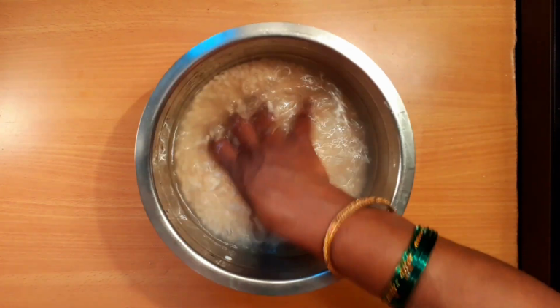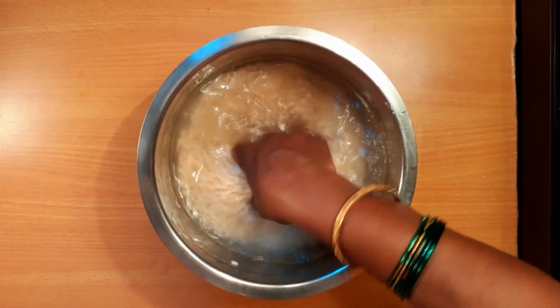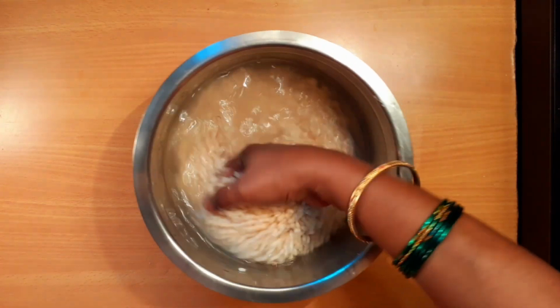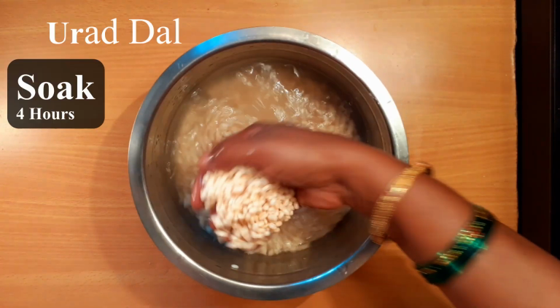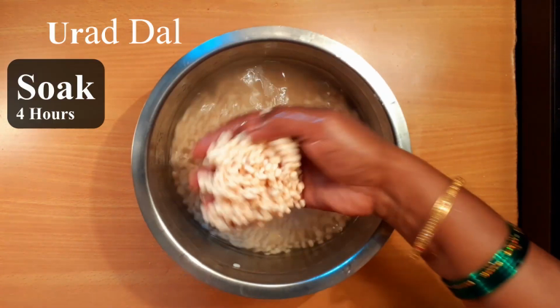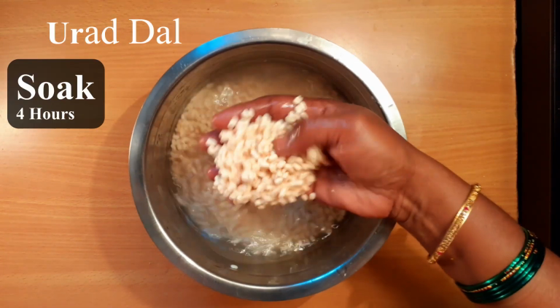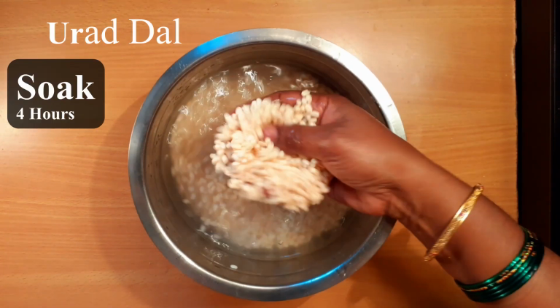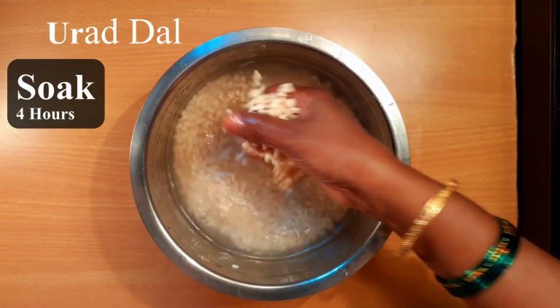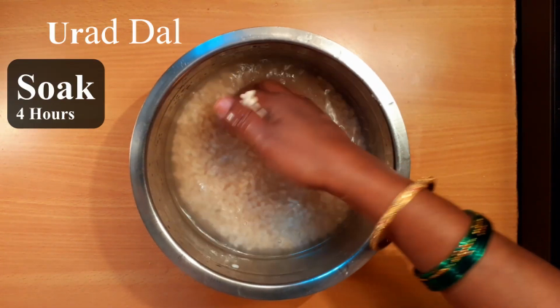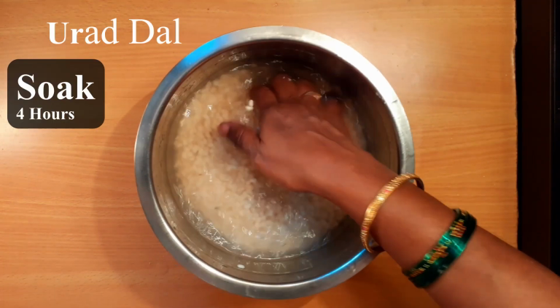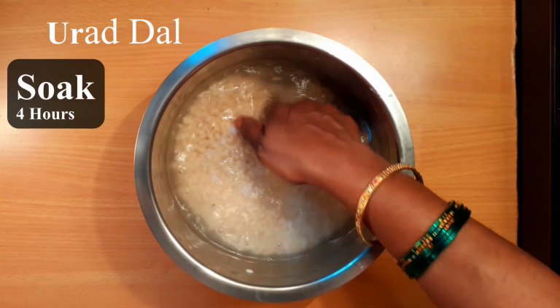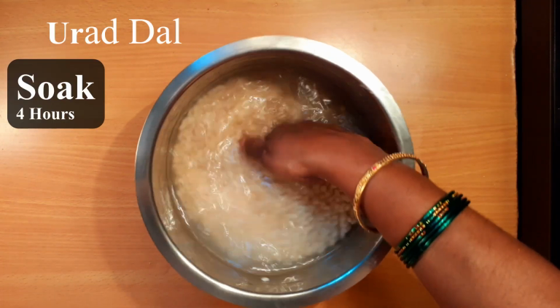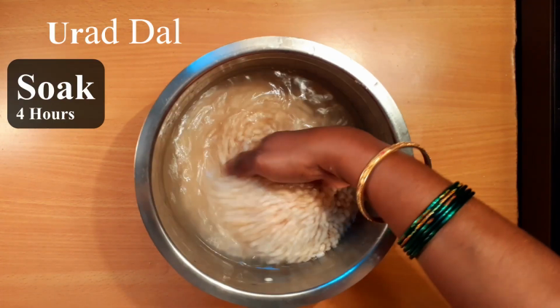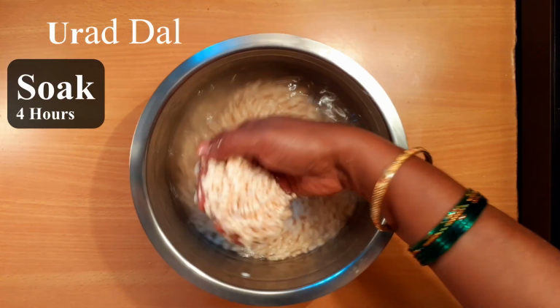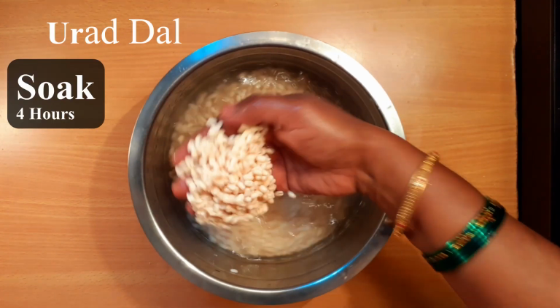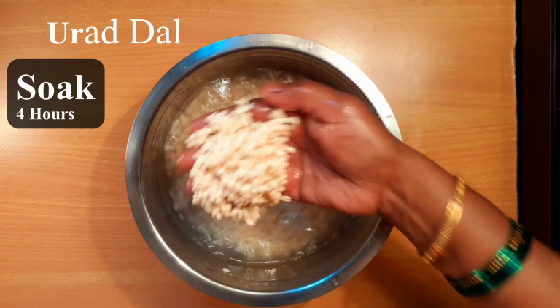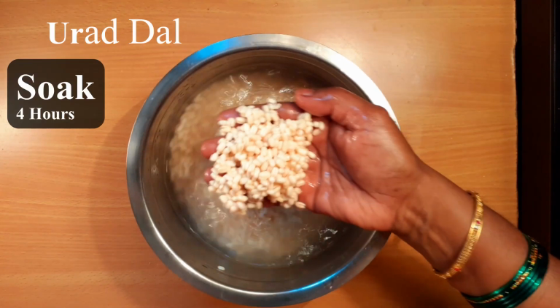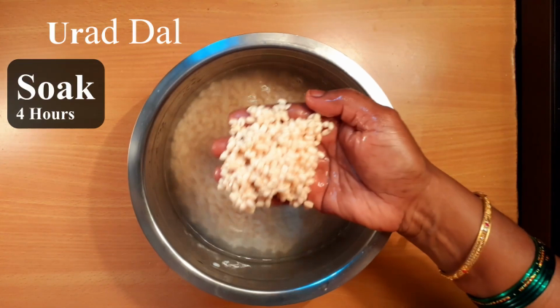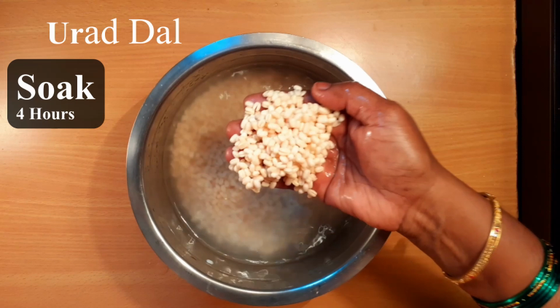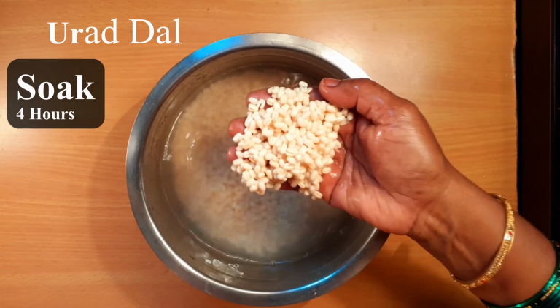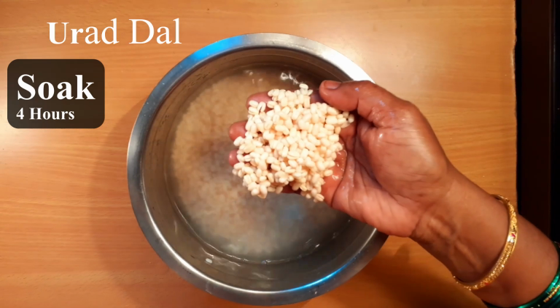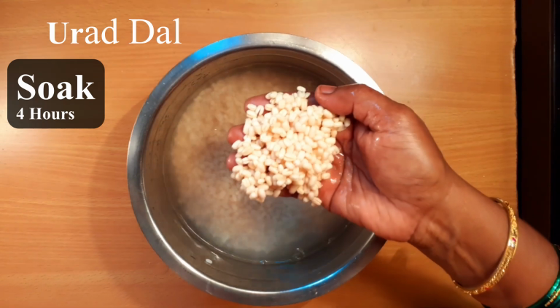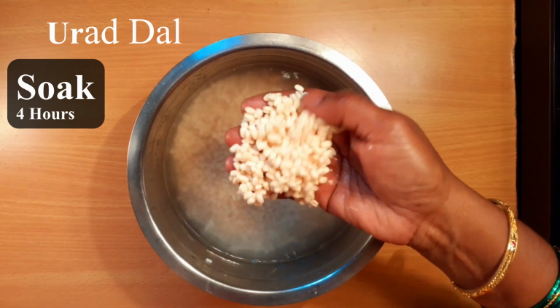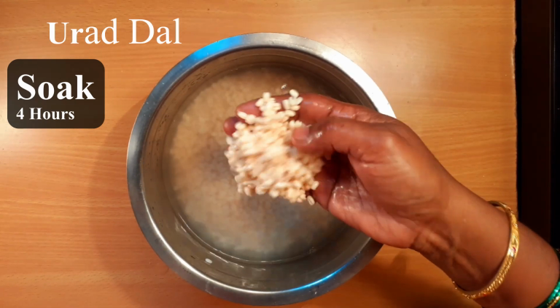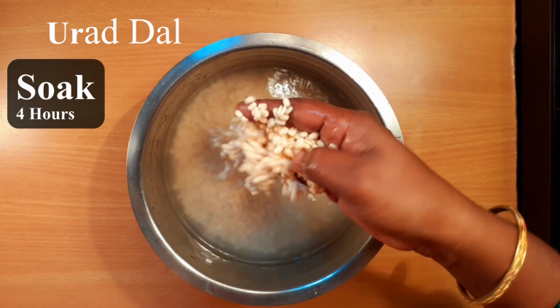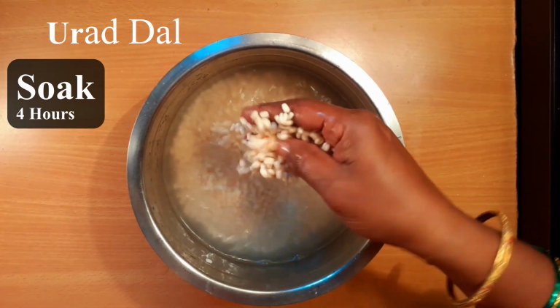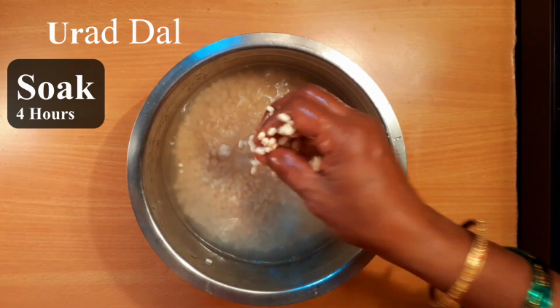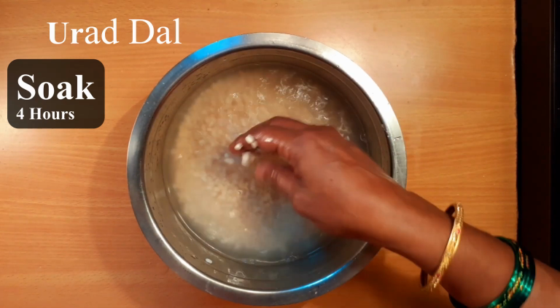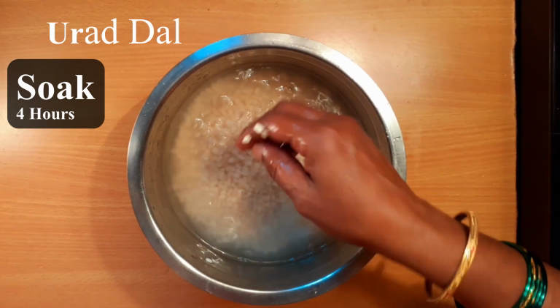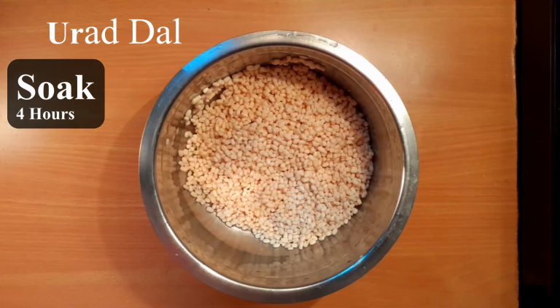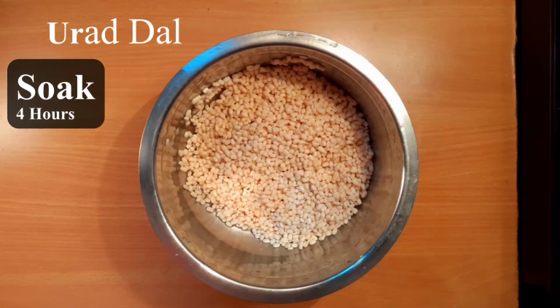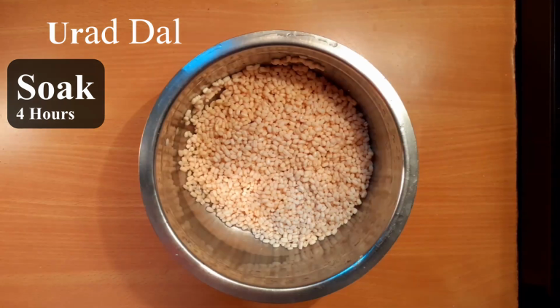I've been watching for 4 hours. I am going to pour 4 hours. I will pour 4 hours.